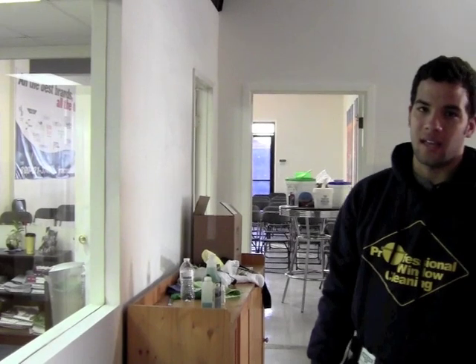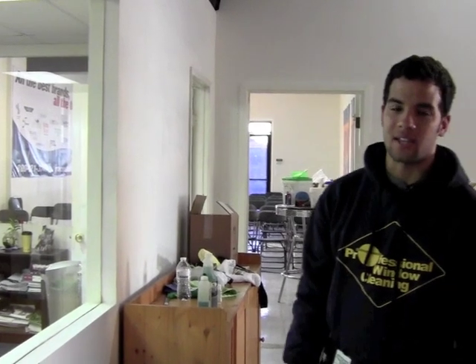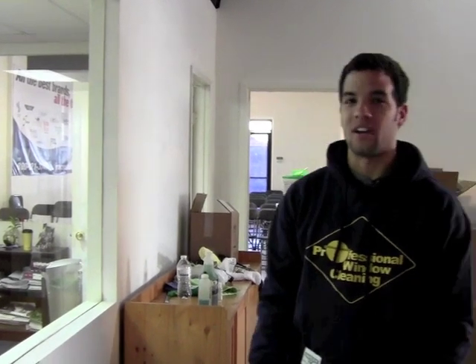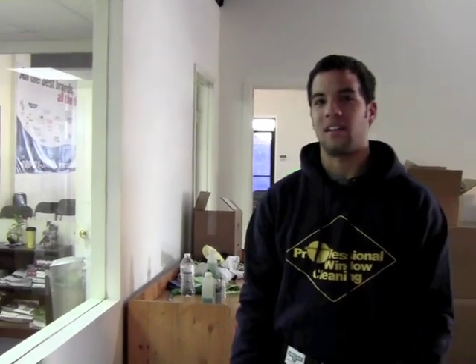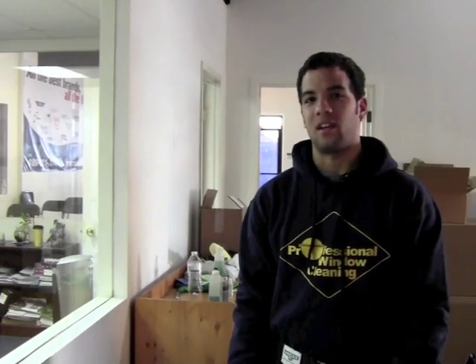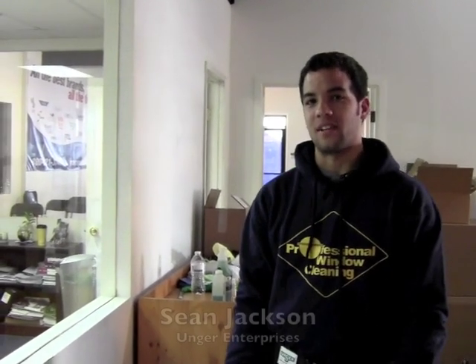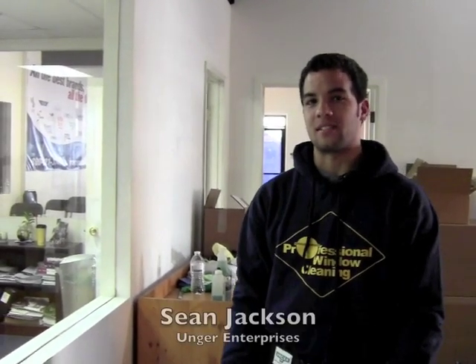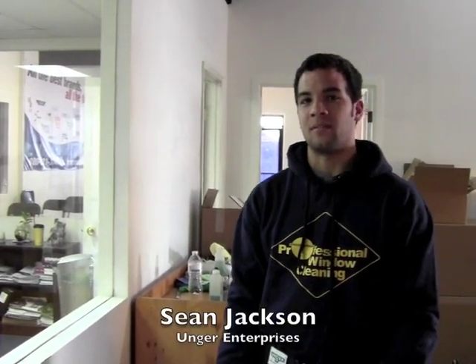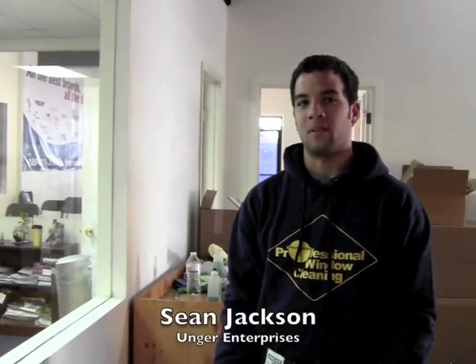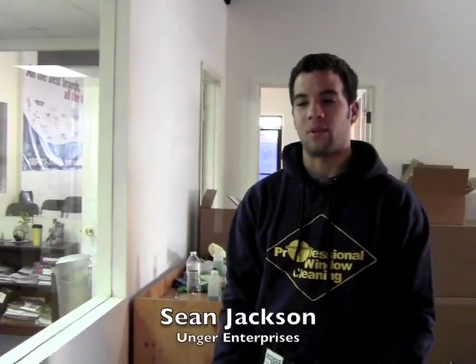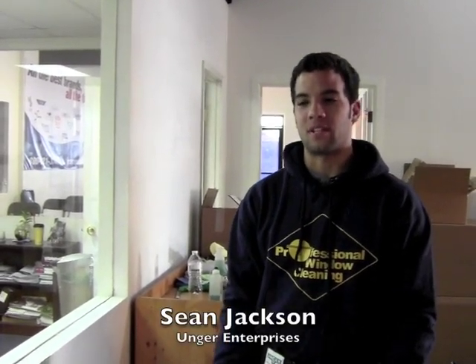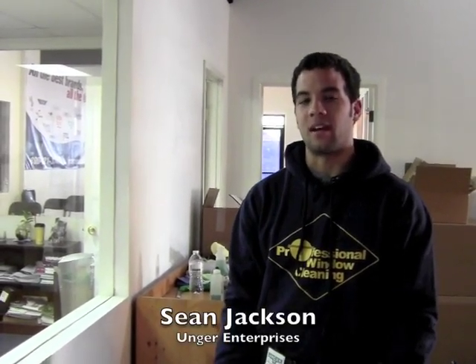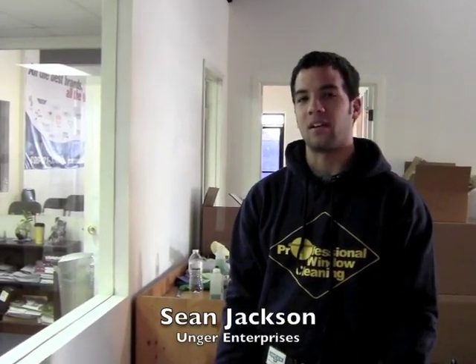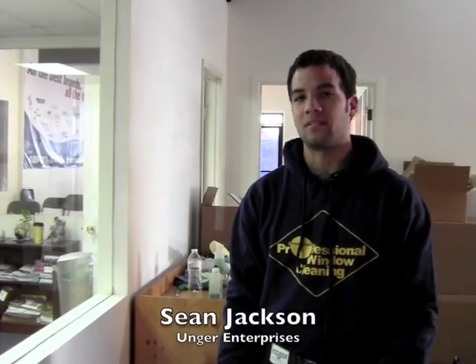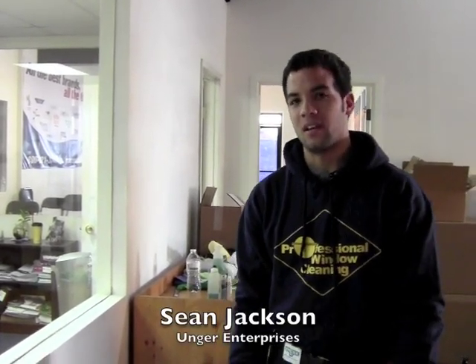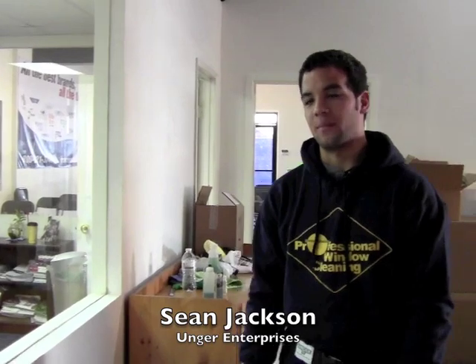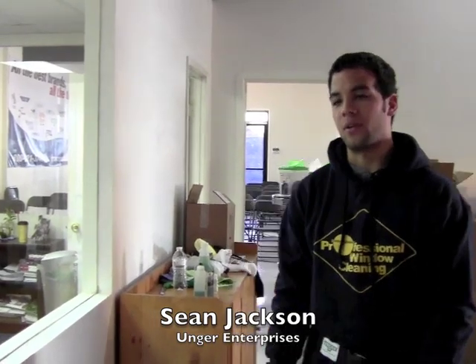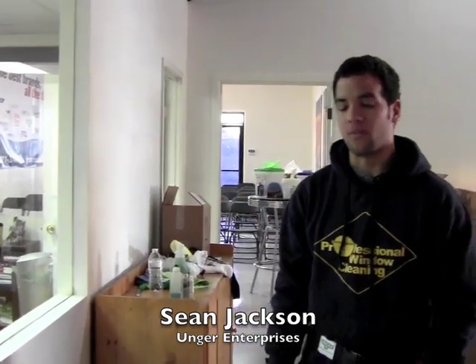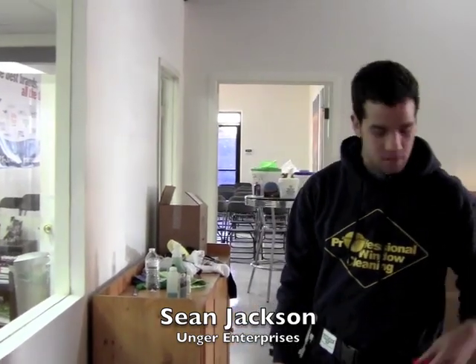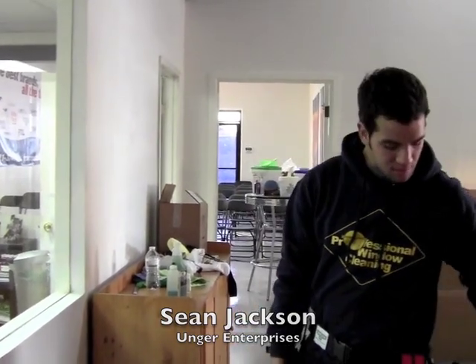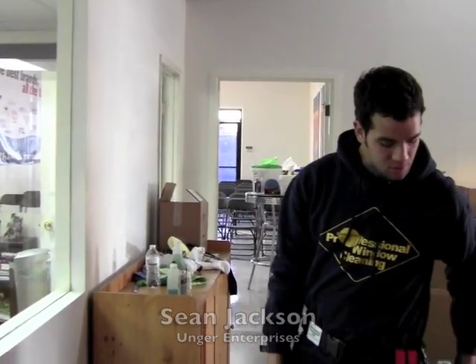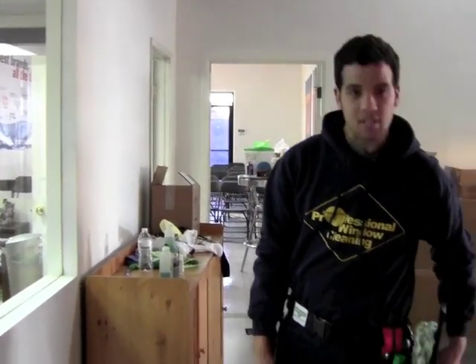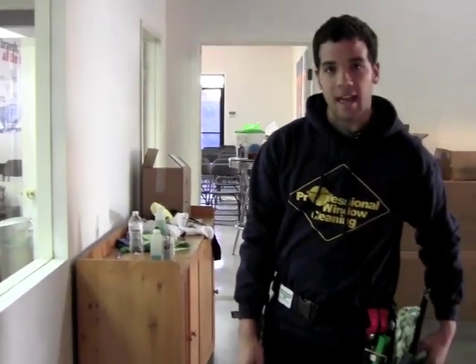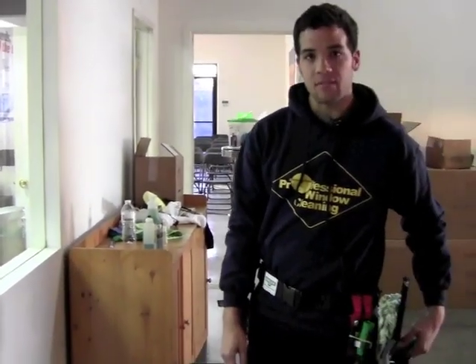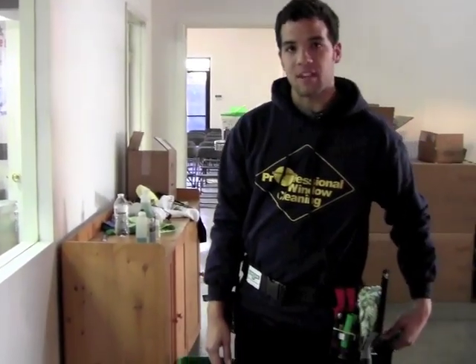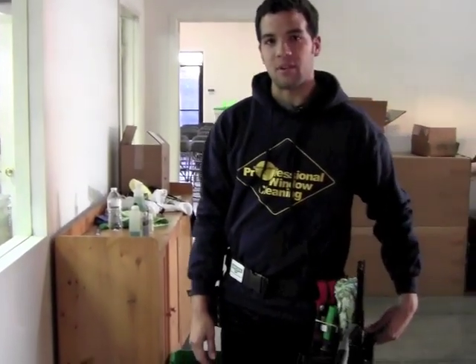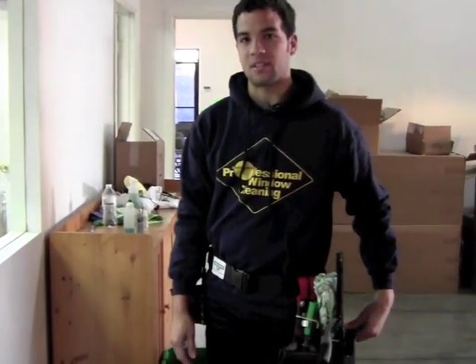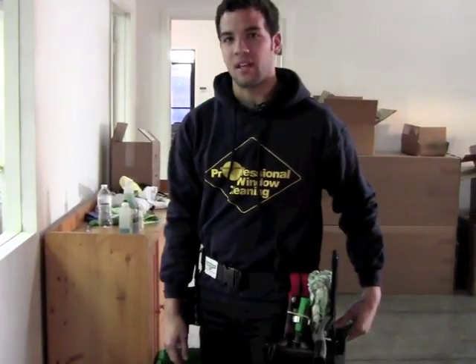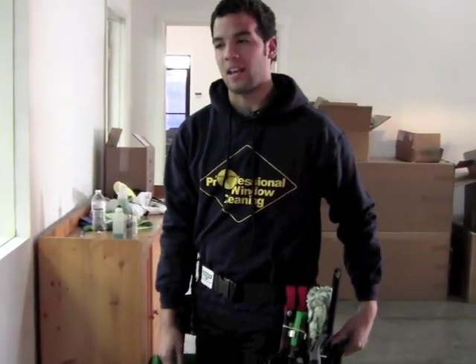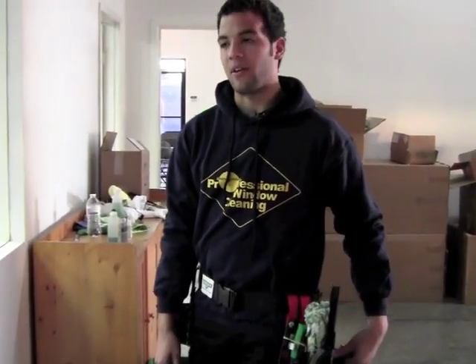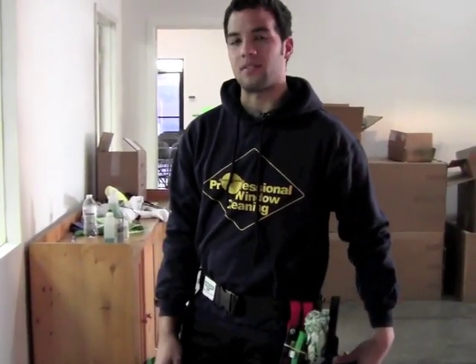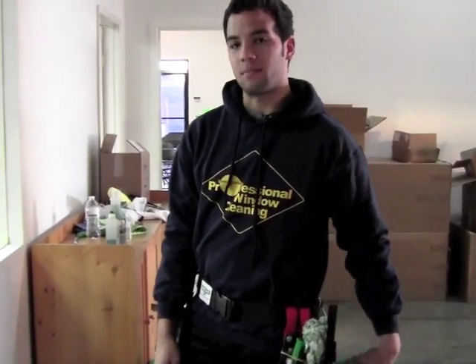Hey, it's Sean, here at Reisenstein, representing Unger. I'm going to be going over some of the tools that I have, that I've been using, and how I use them.